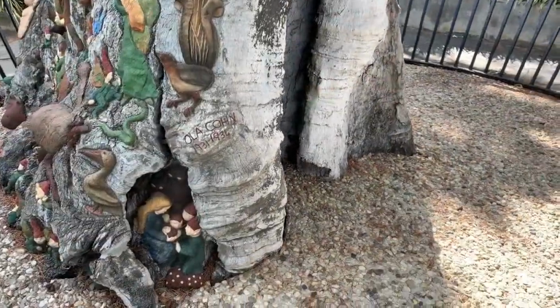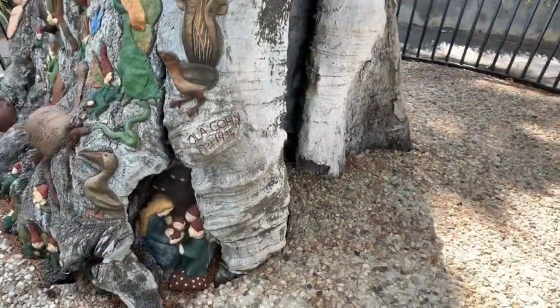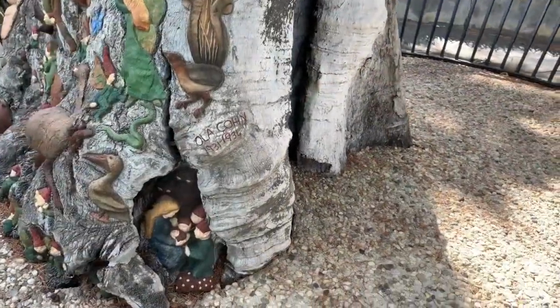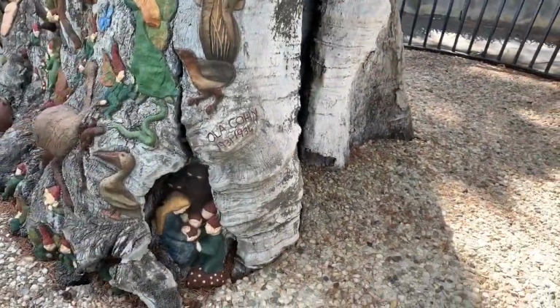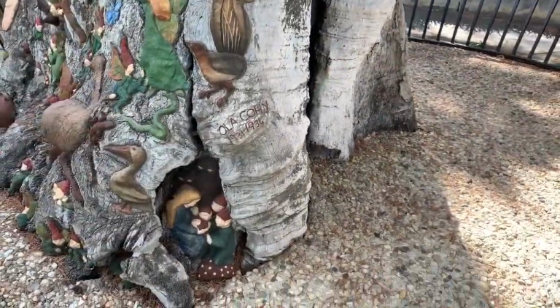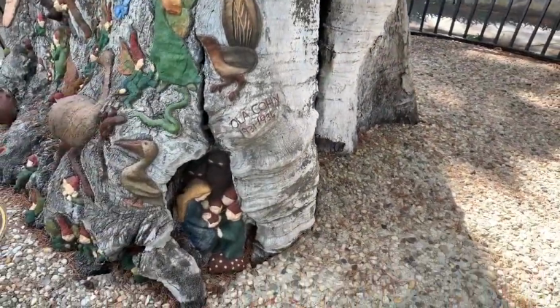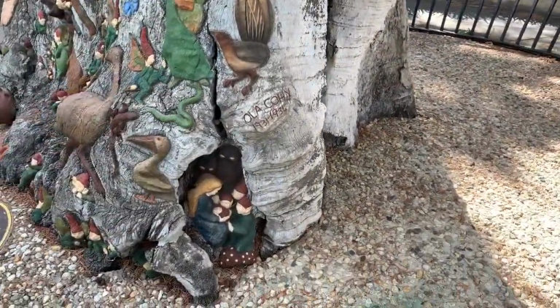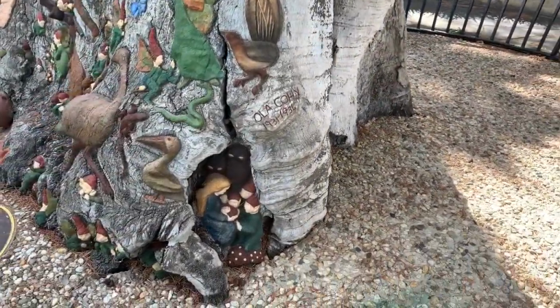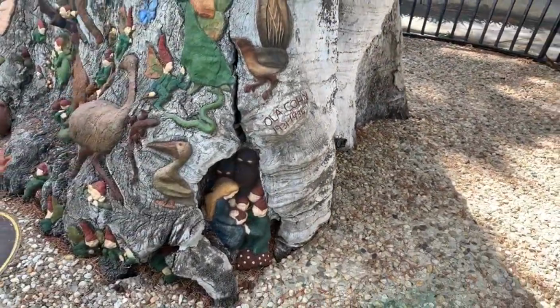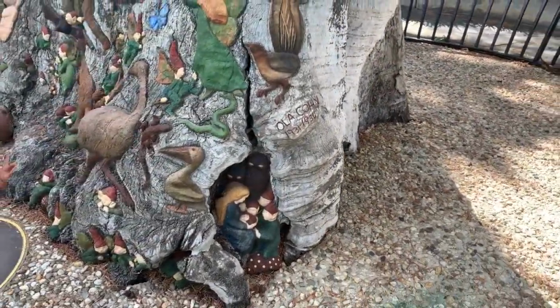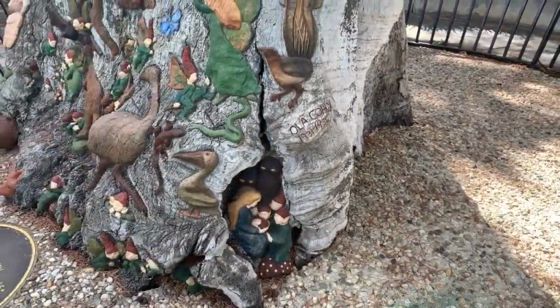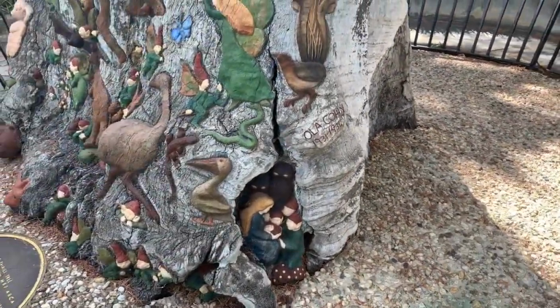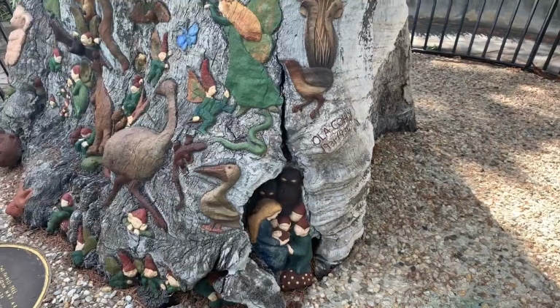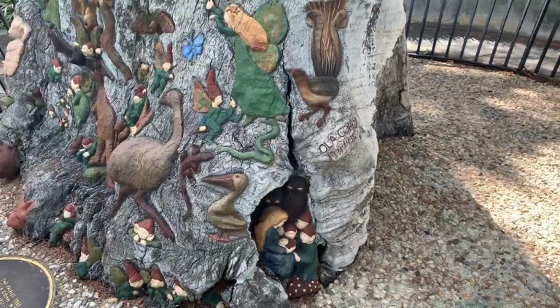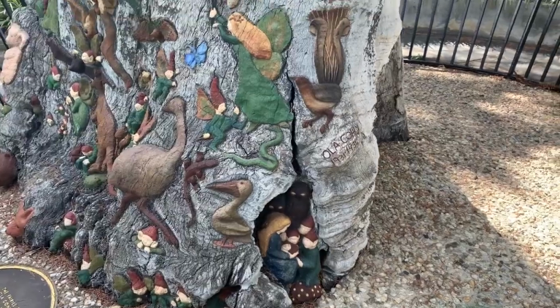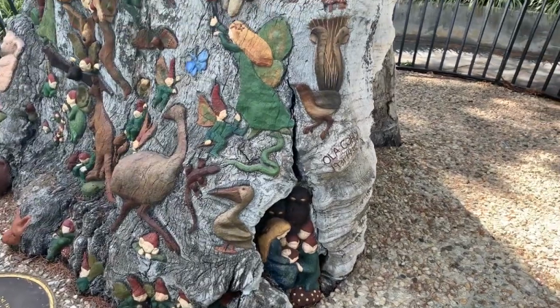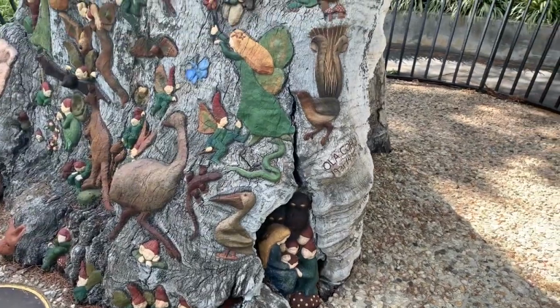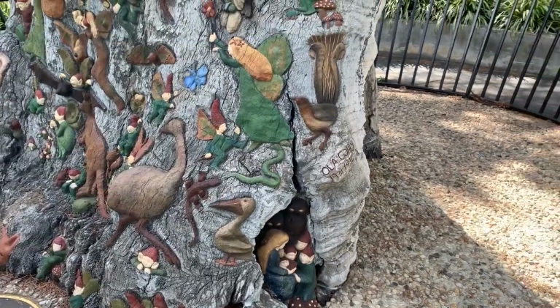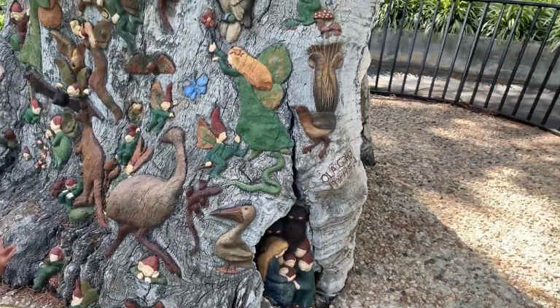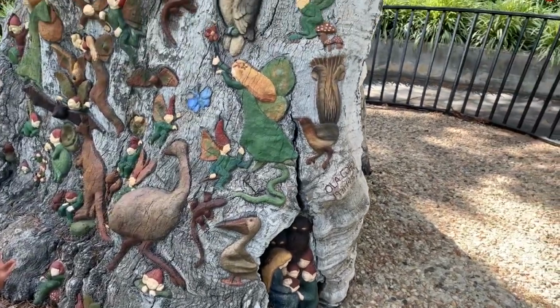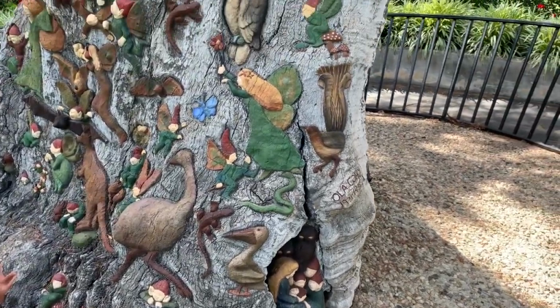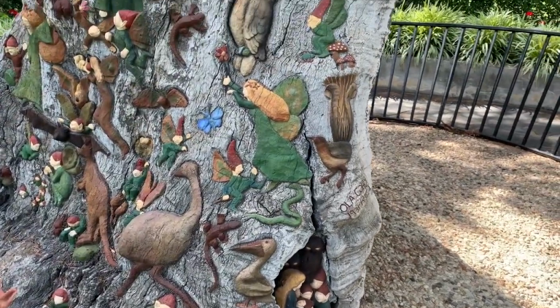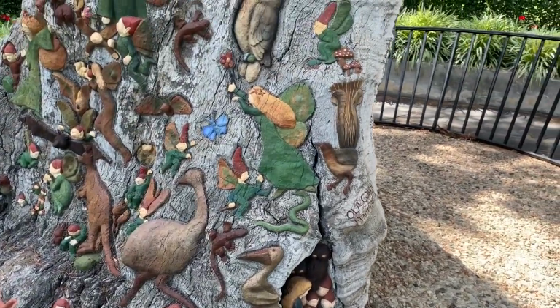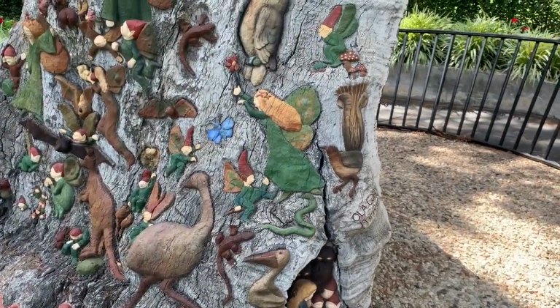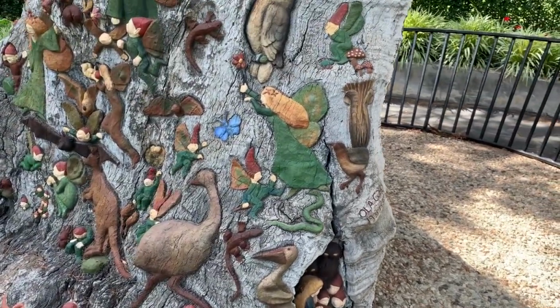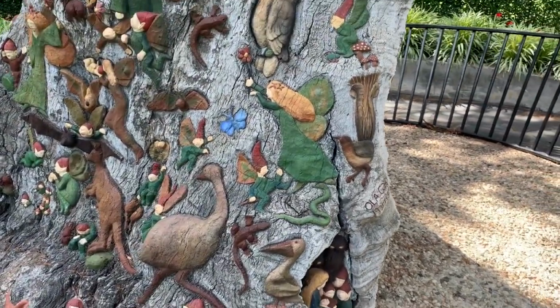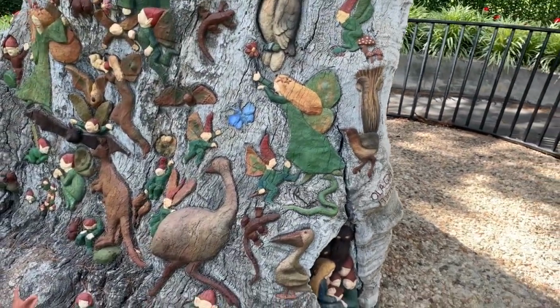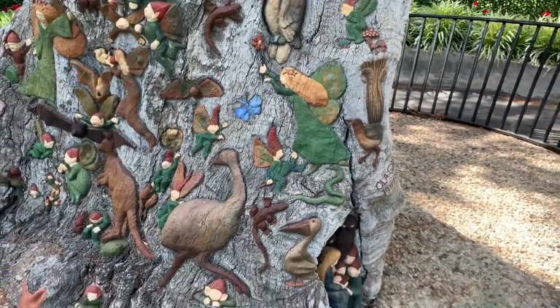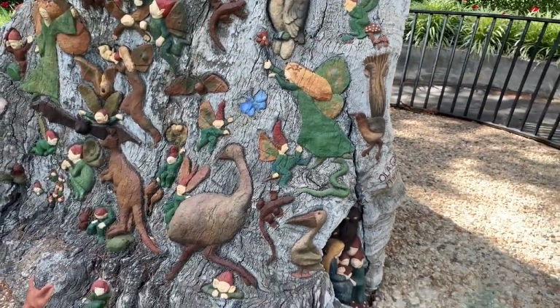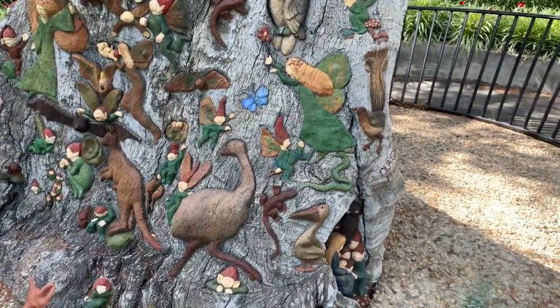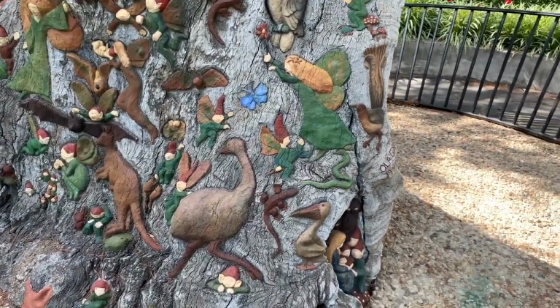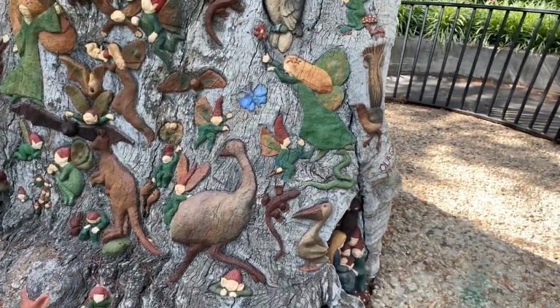She wanted her tree to be a place of peace, a place that will make everyone happy, however sad and weary they may be at heart.